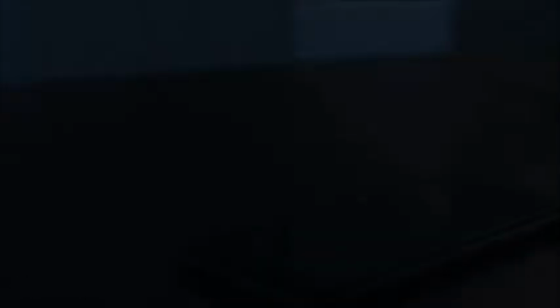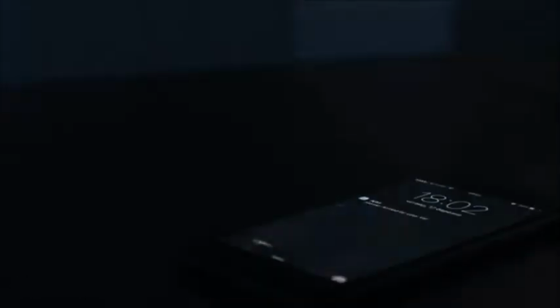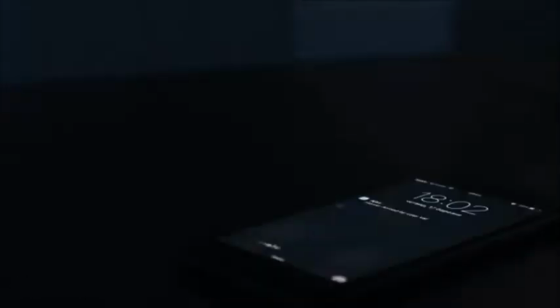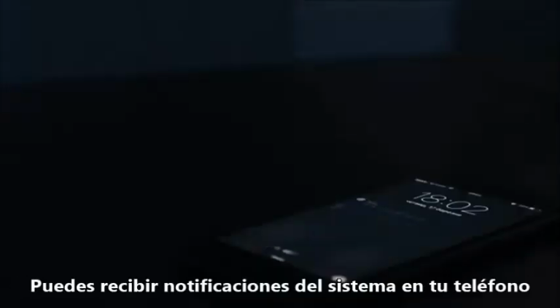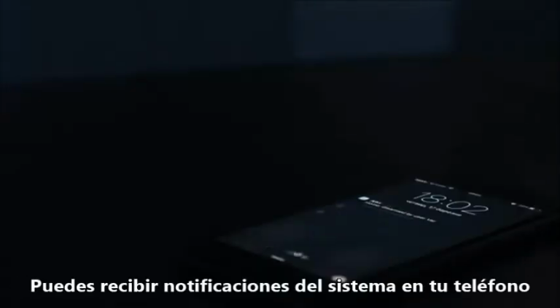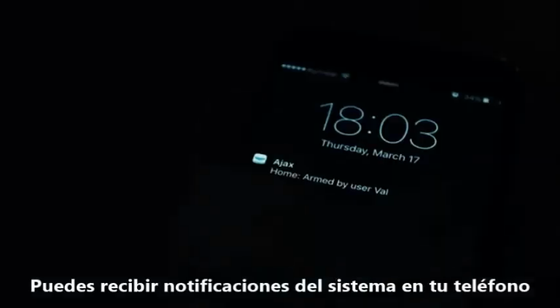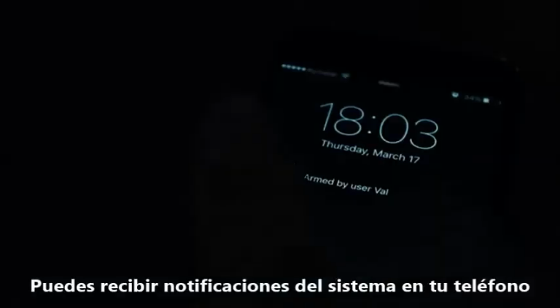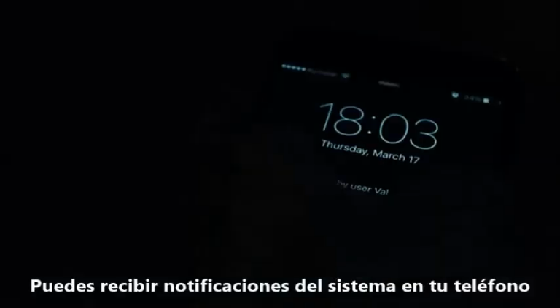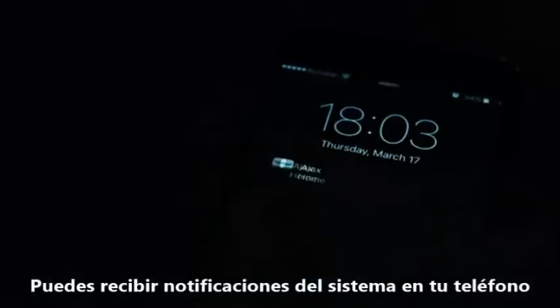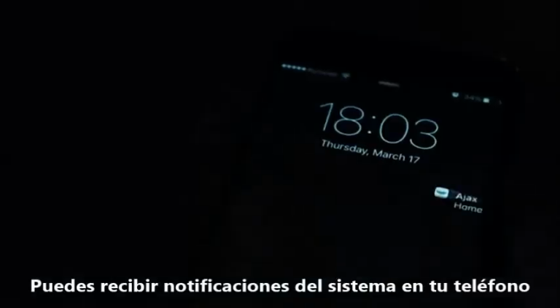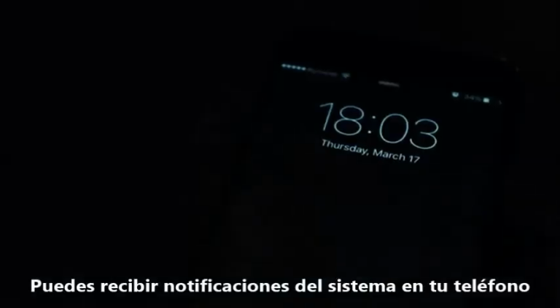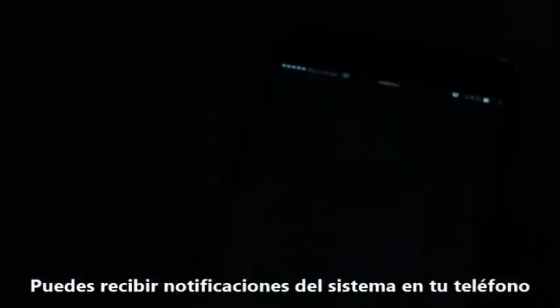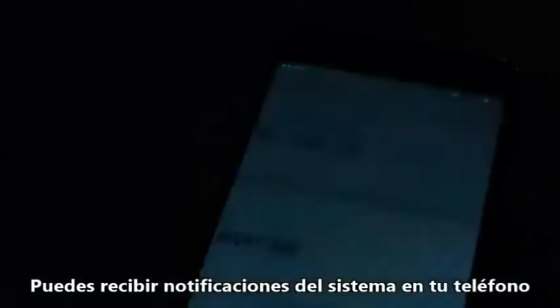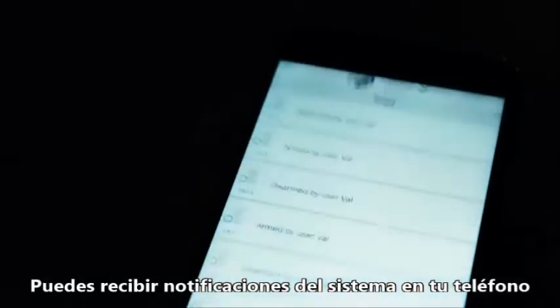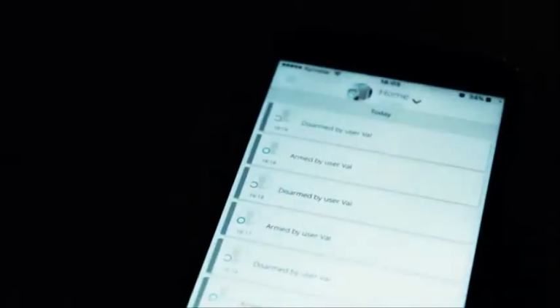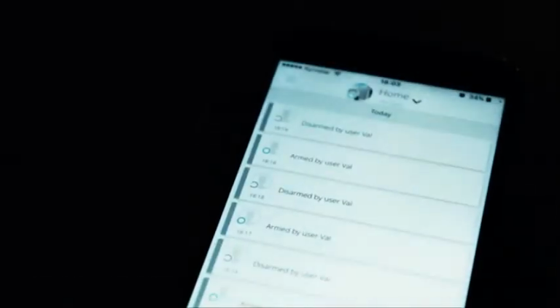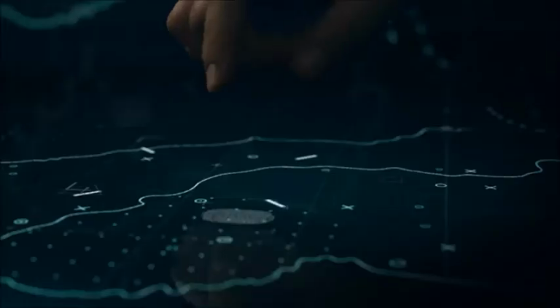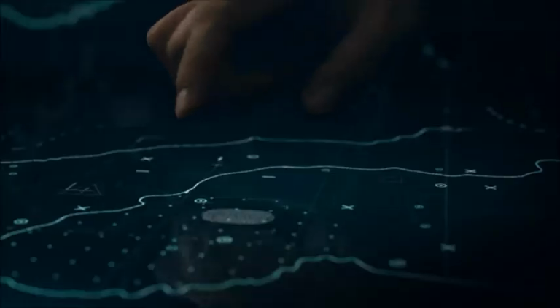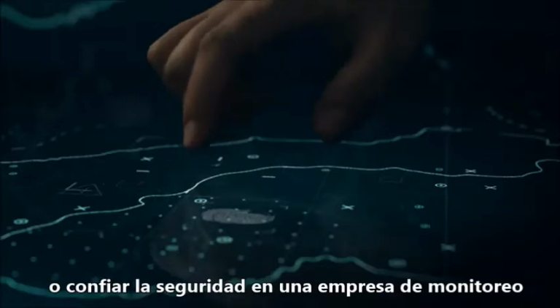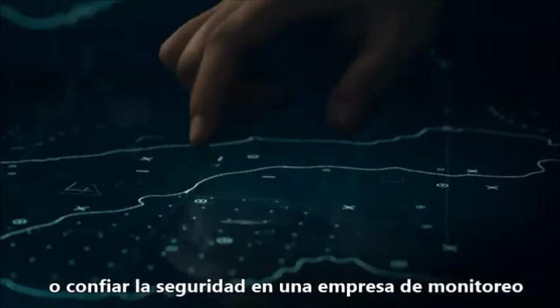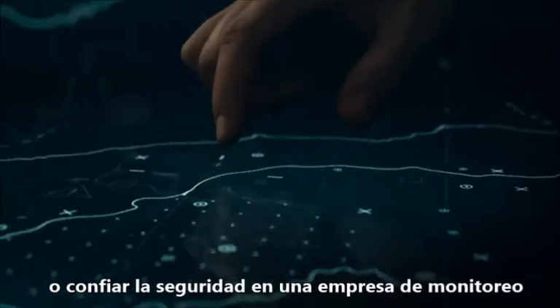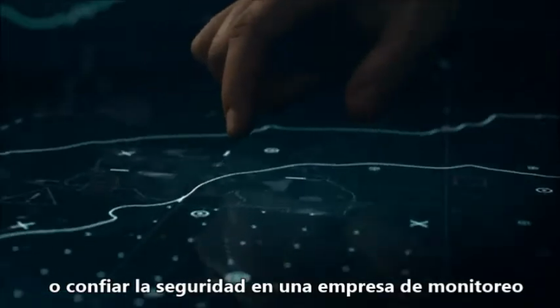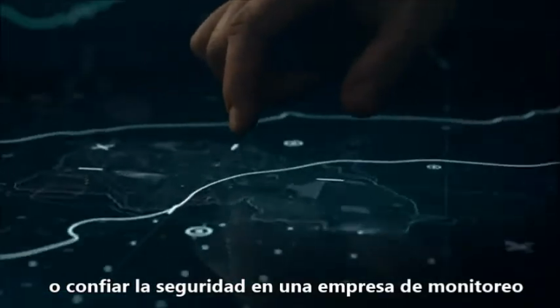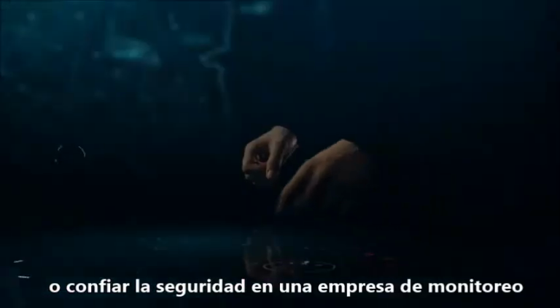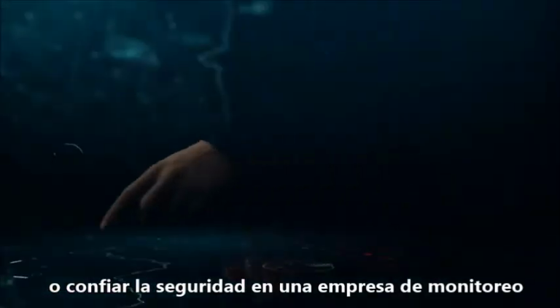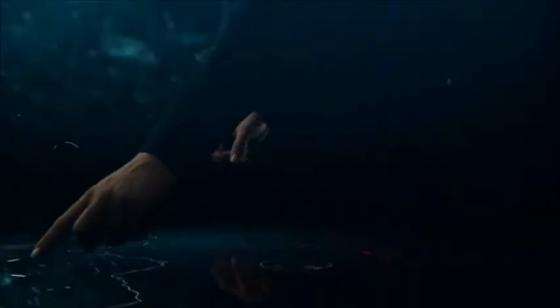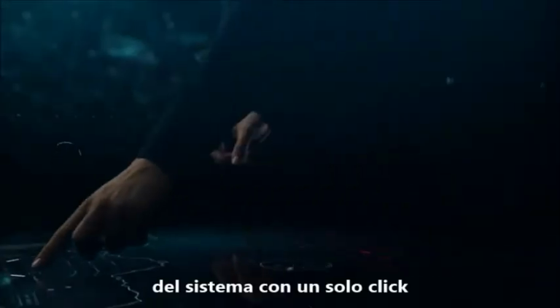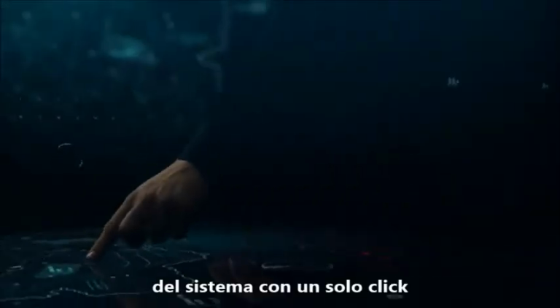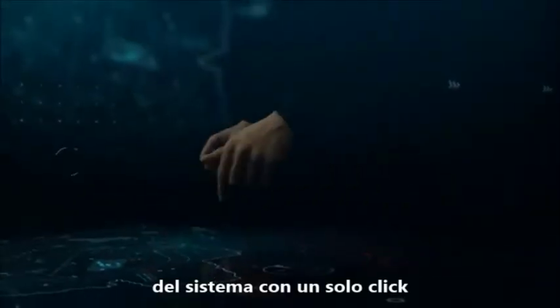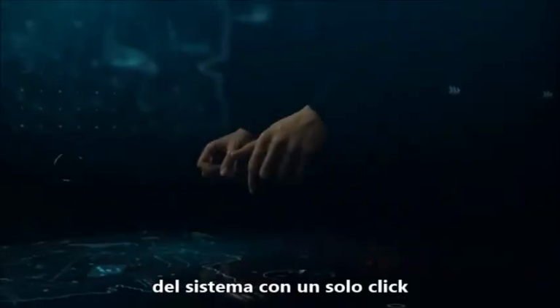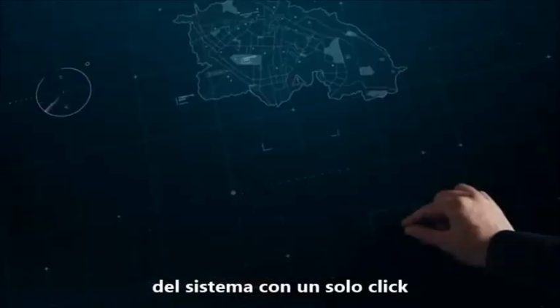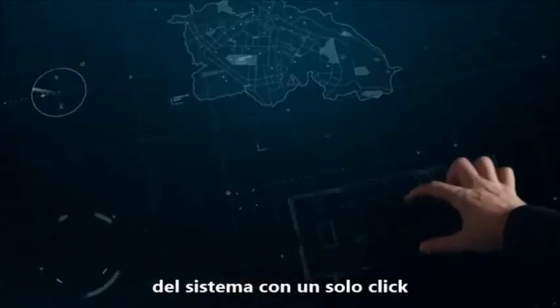You can receive system notifications on your phone, or entrust a security firm with monitoring your system in a single click.